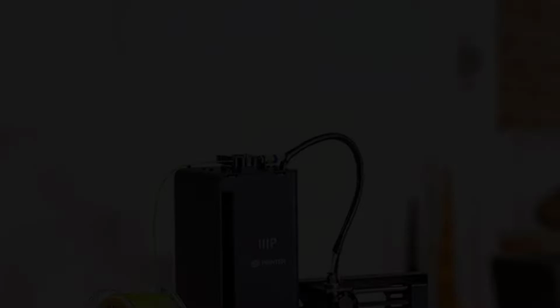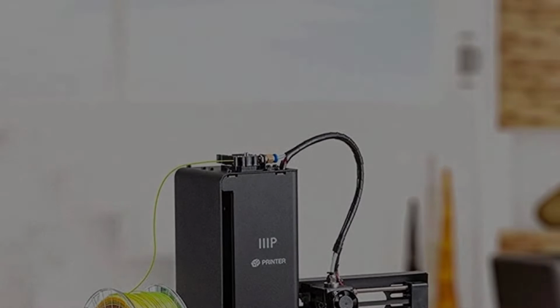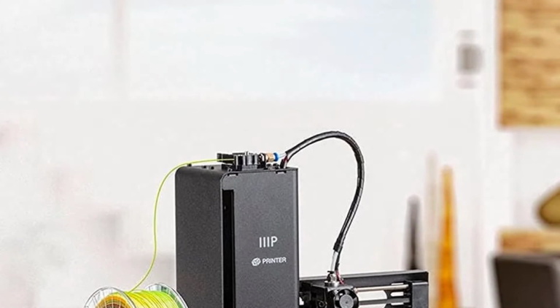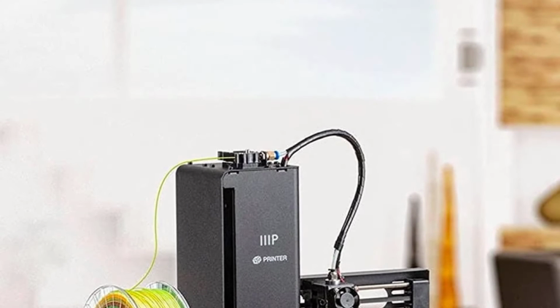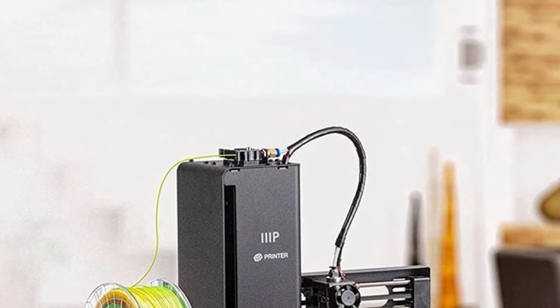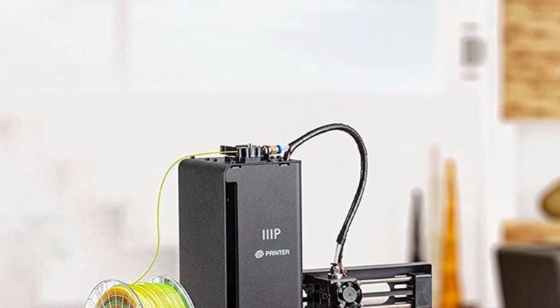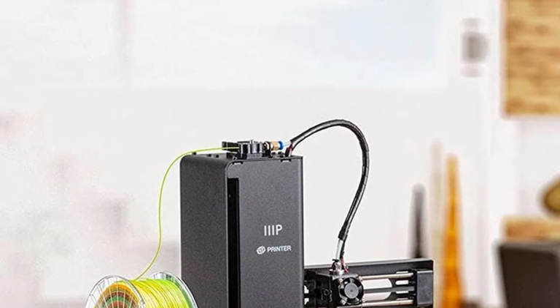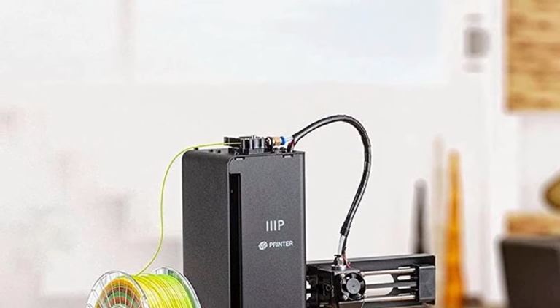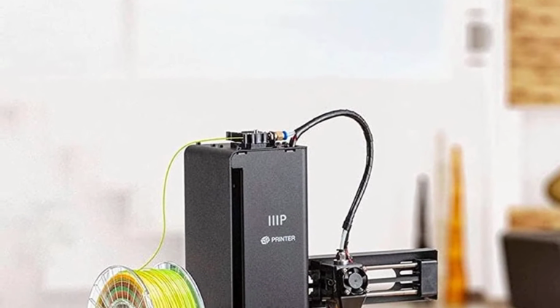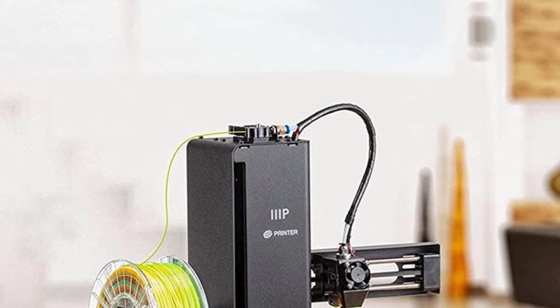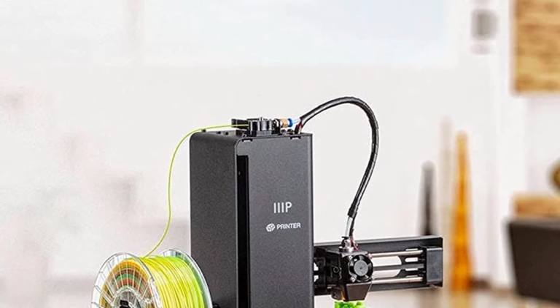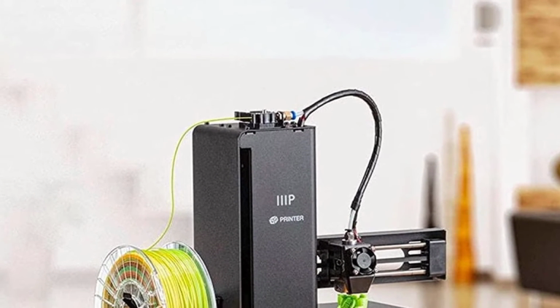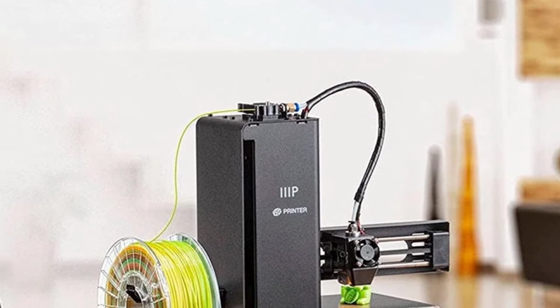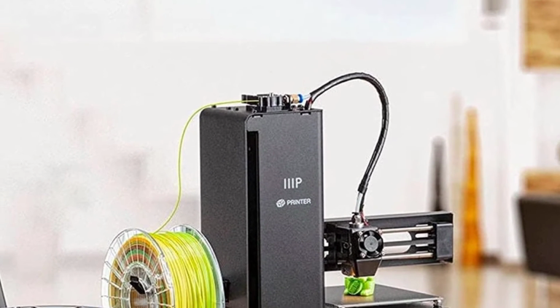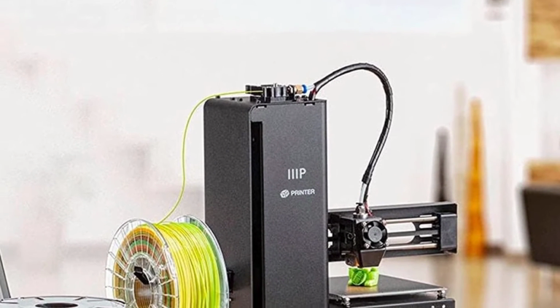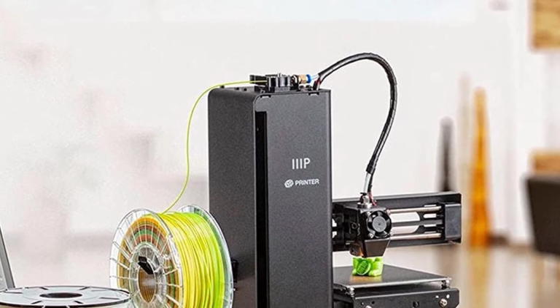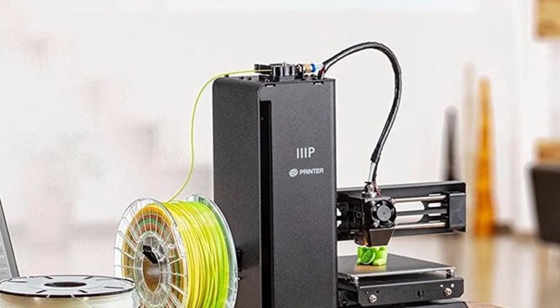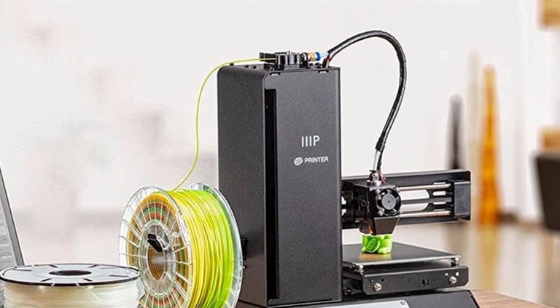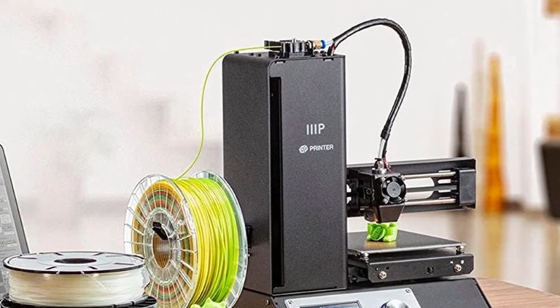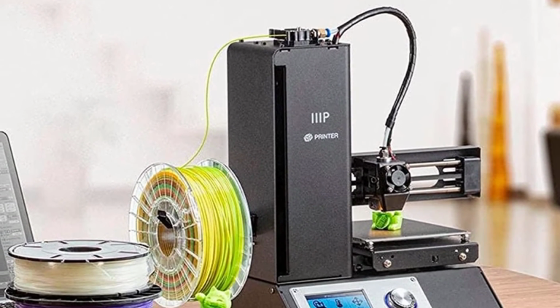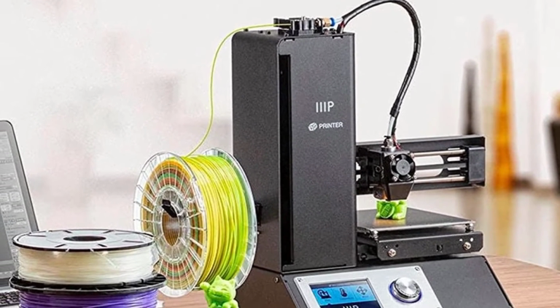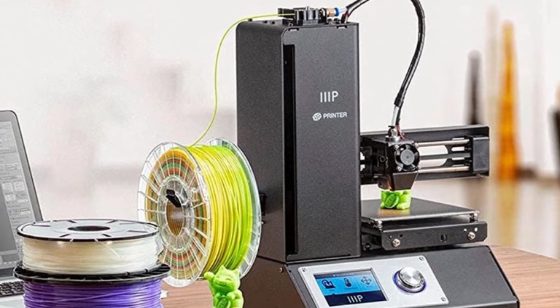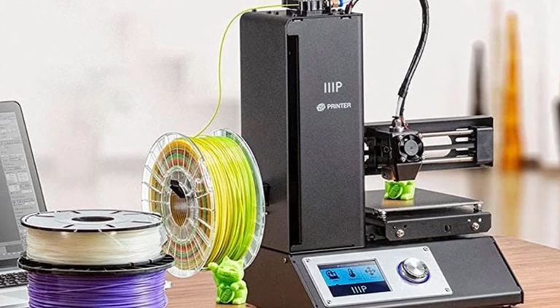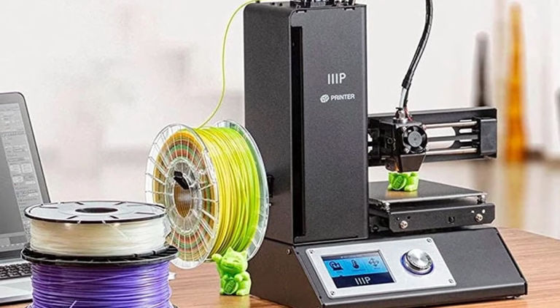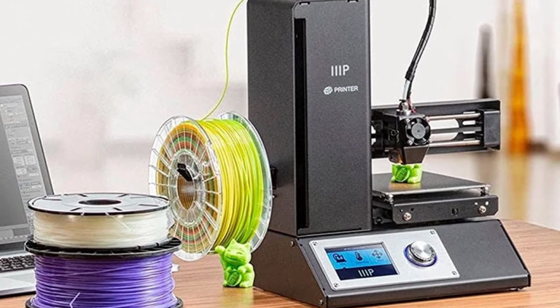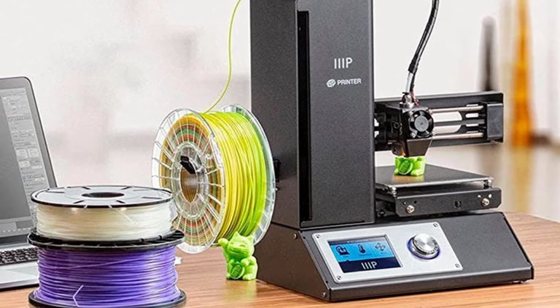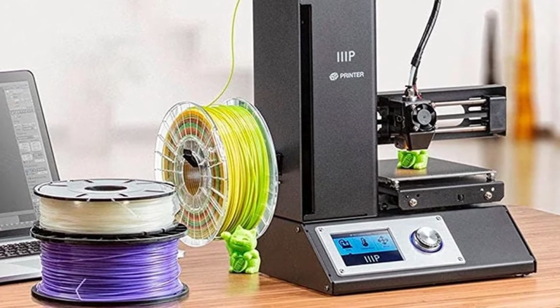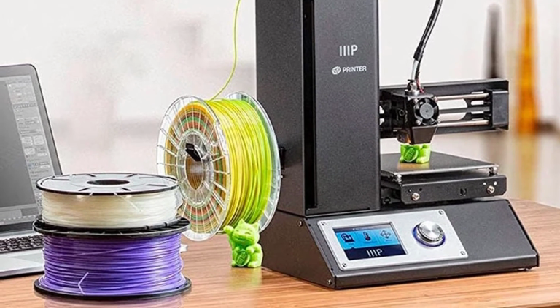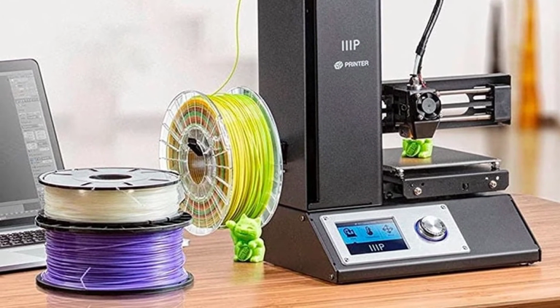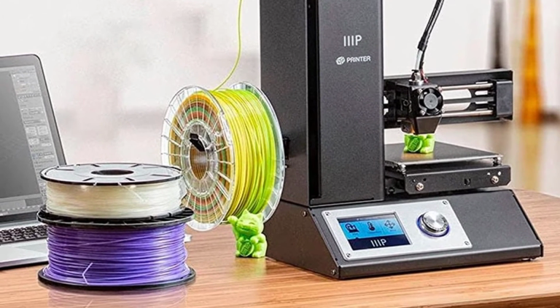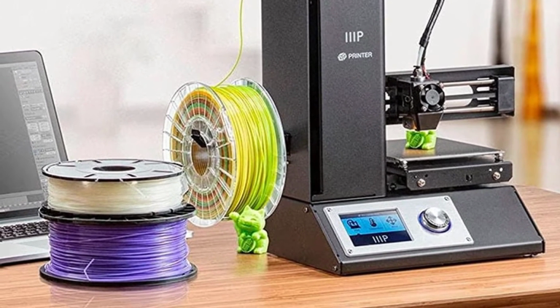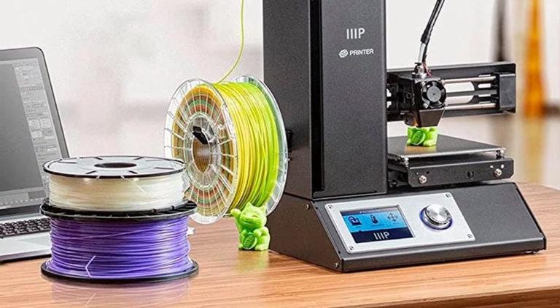This printer is not going to cut it for professional use, but if you are a beginner or a student, this is a great 3D printer to learn on.